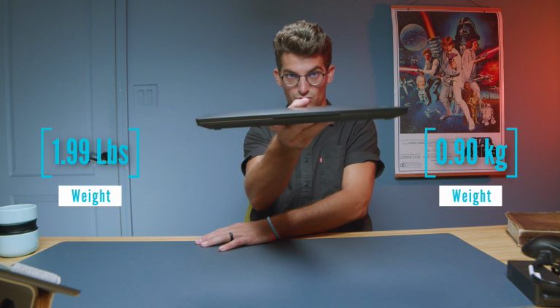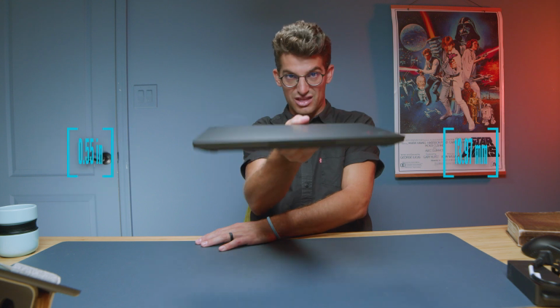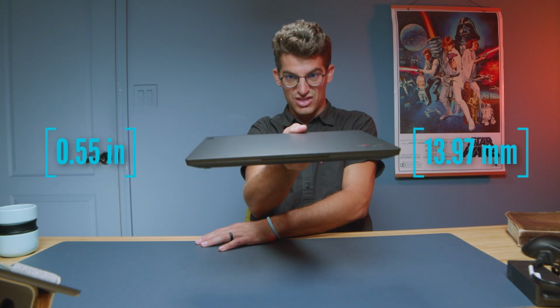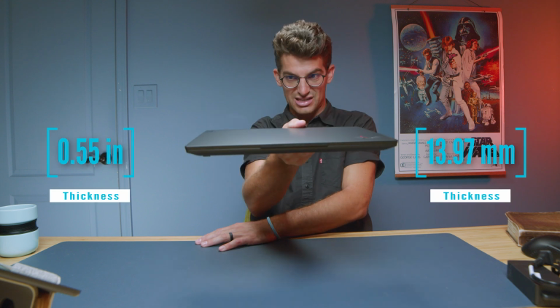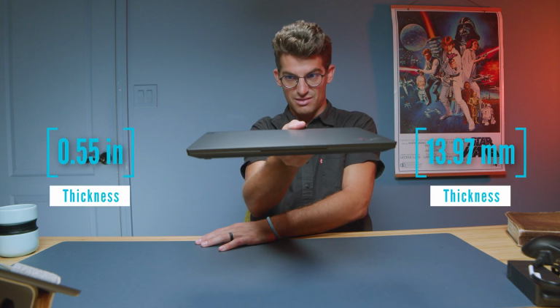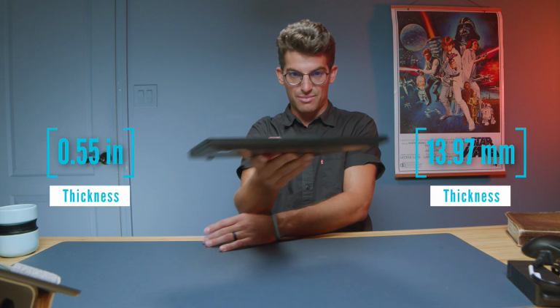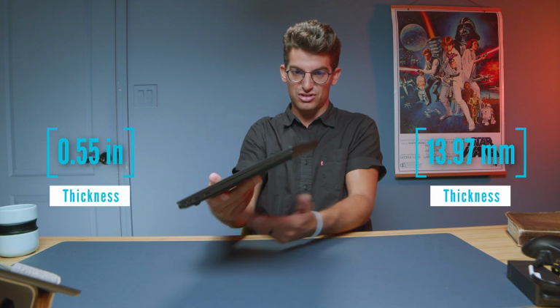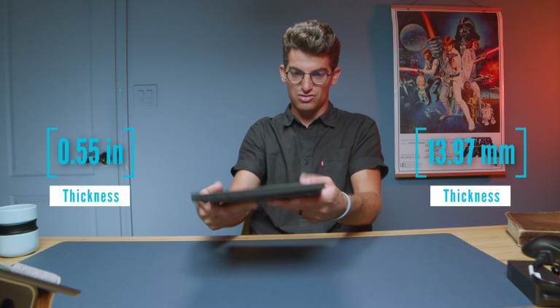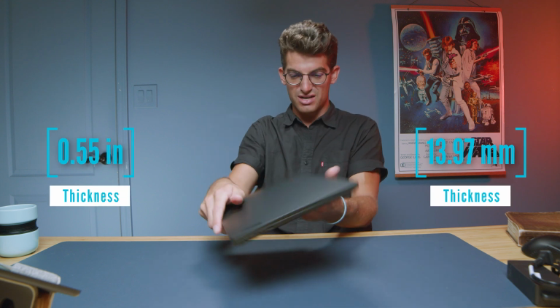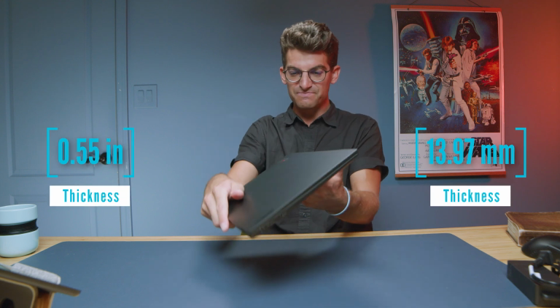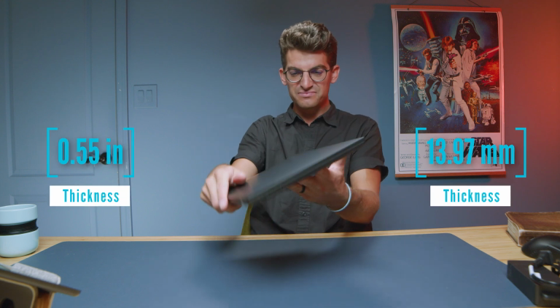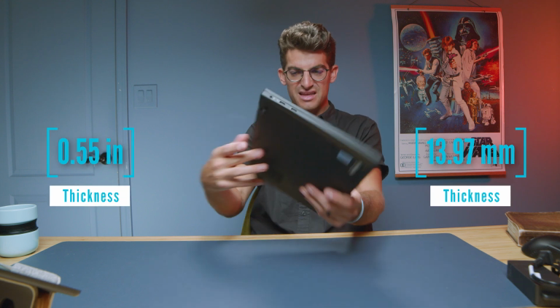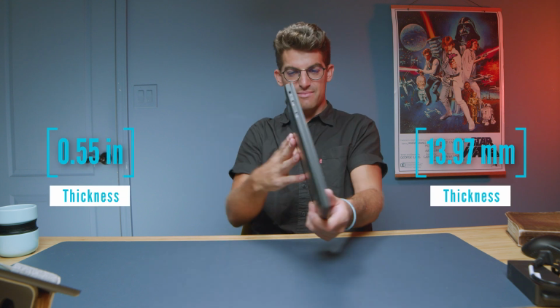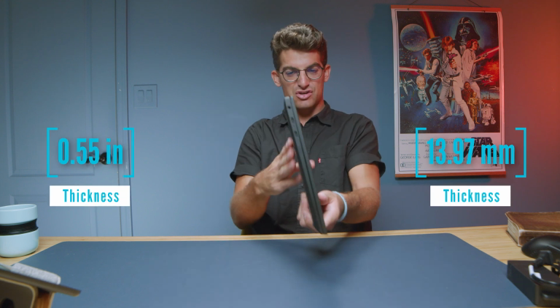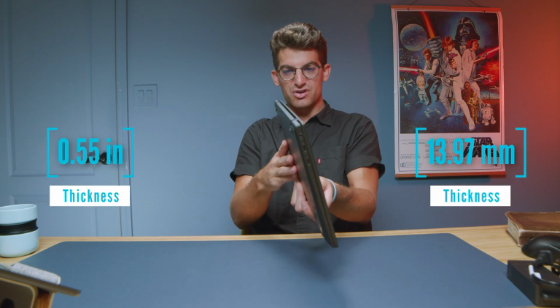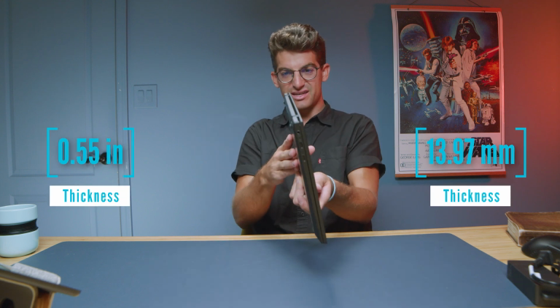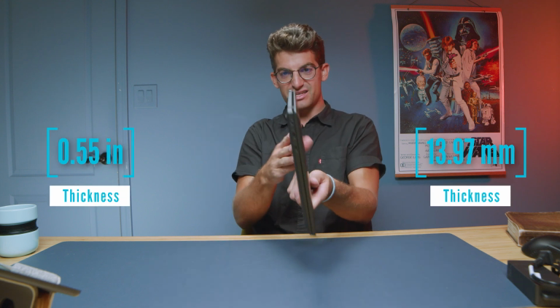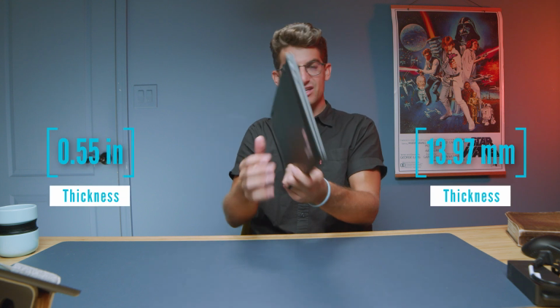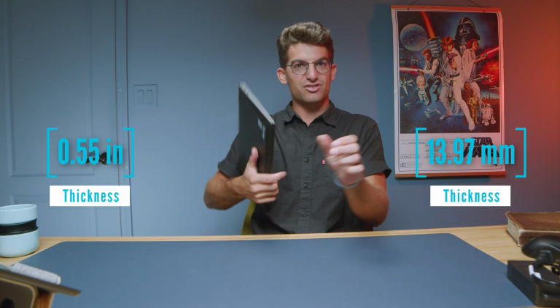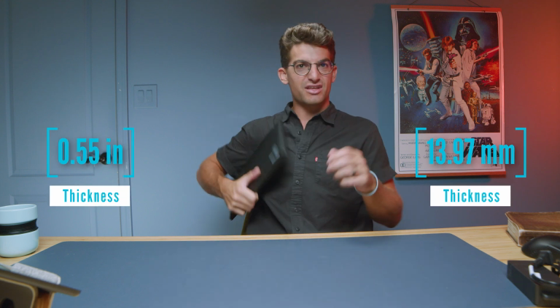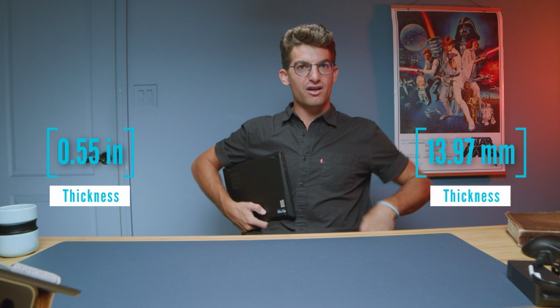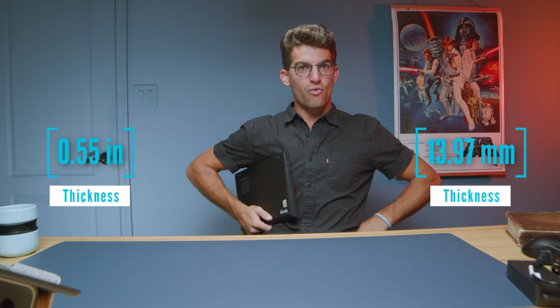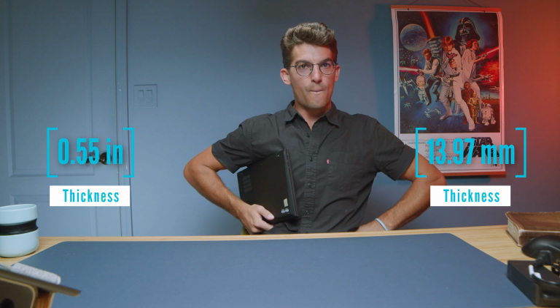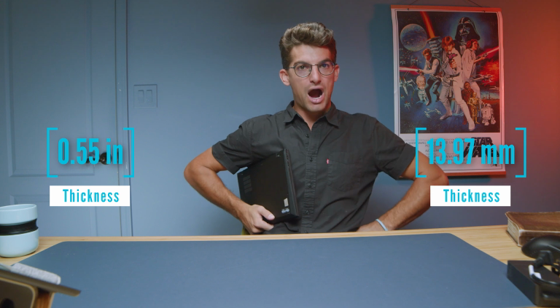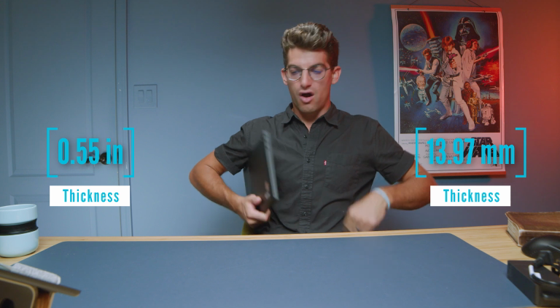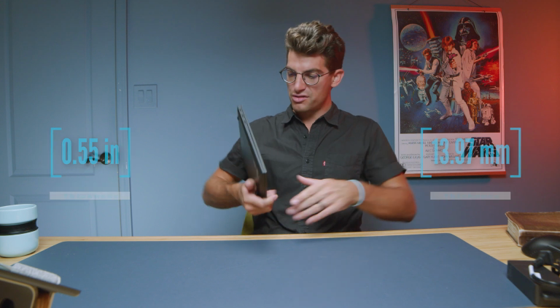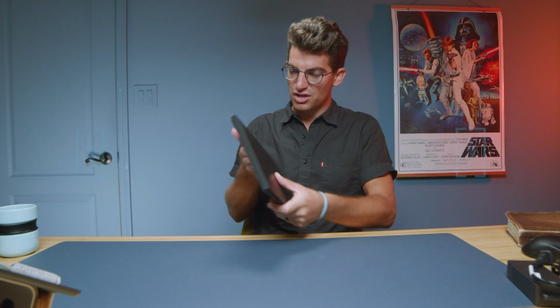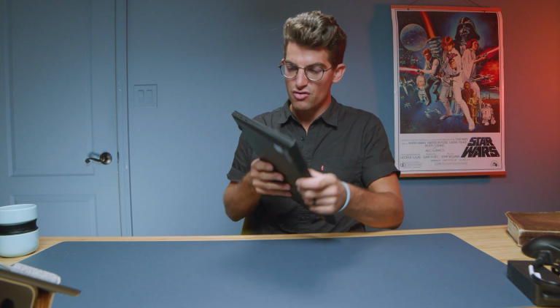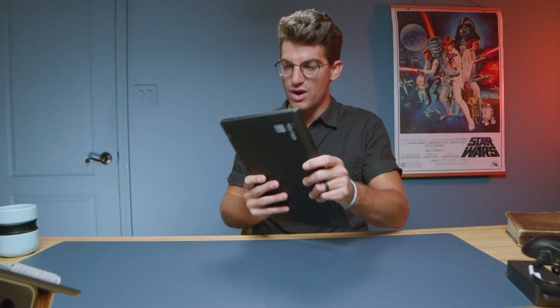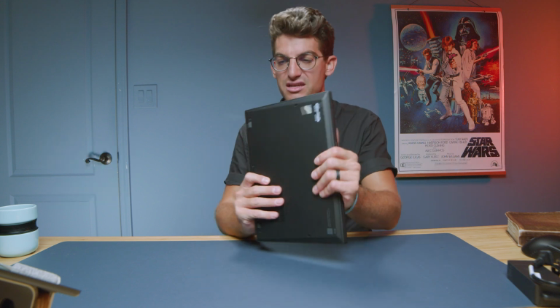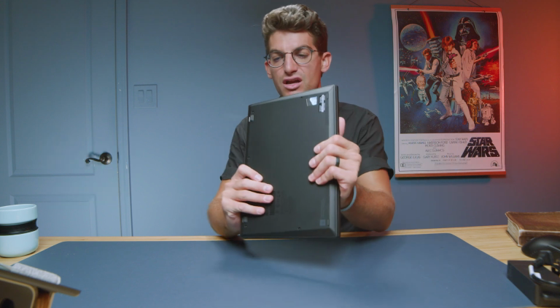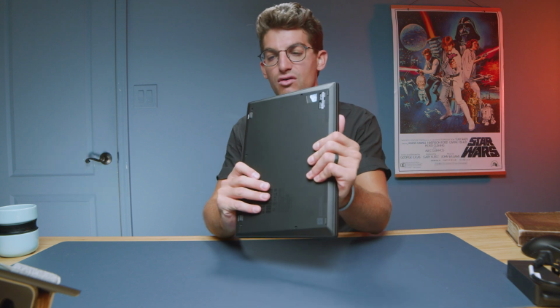There's weight and thickness coming up on the screen. Goodness, this thing is just like on the go, ready to go.